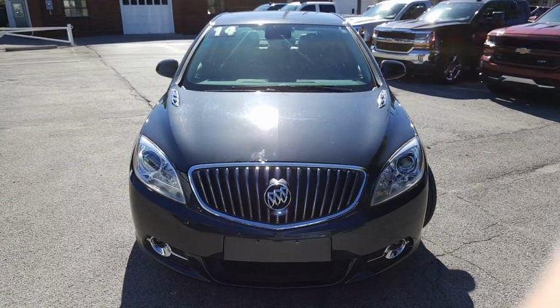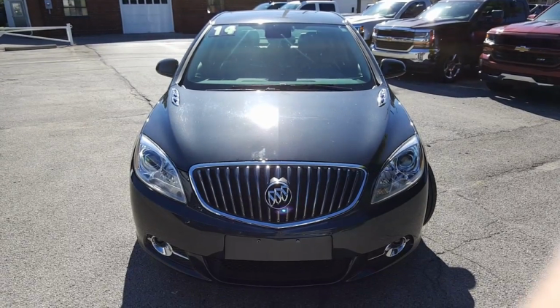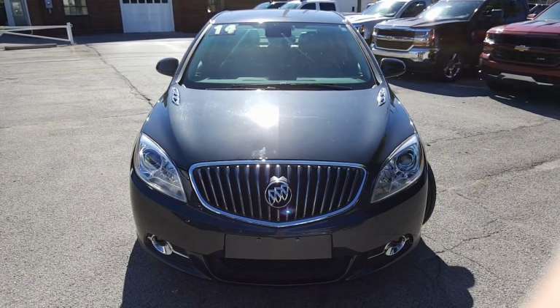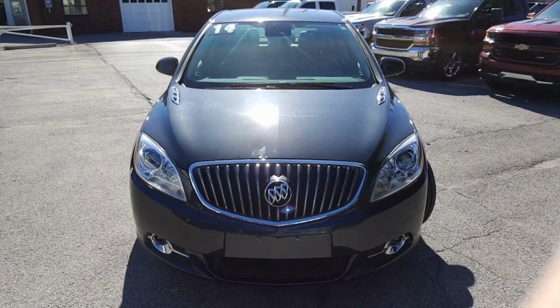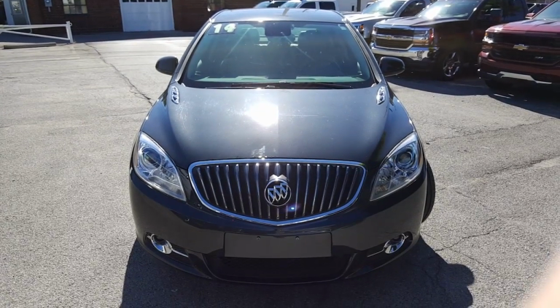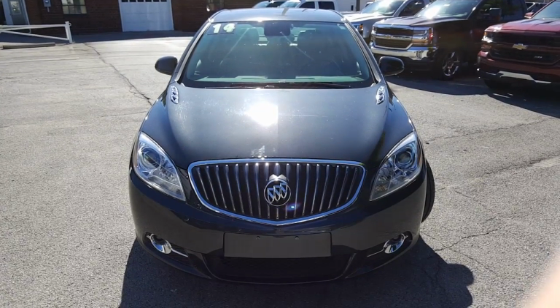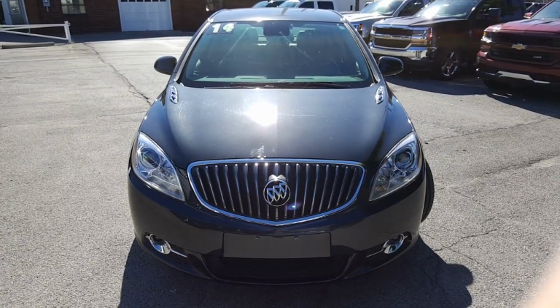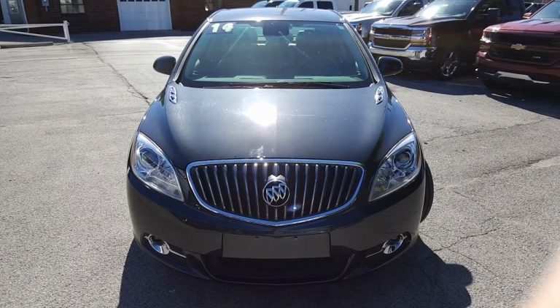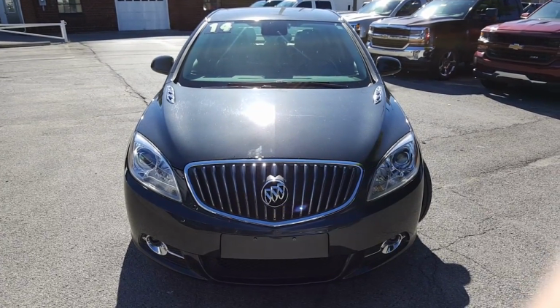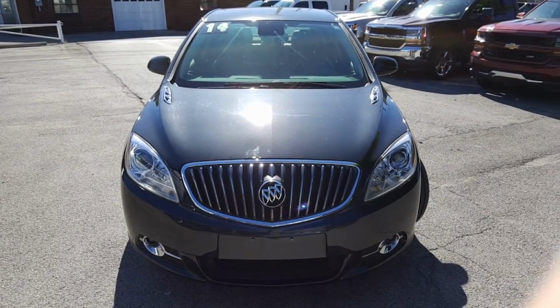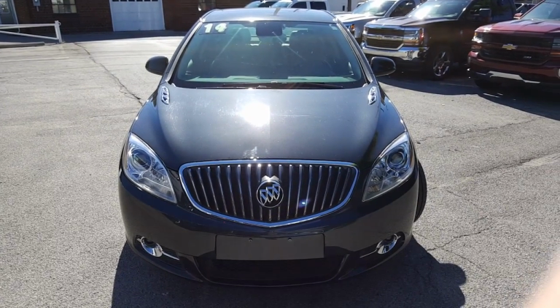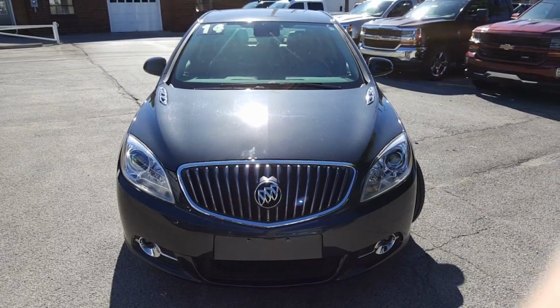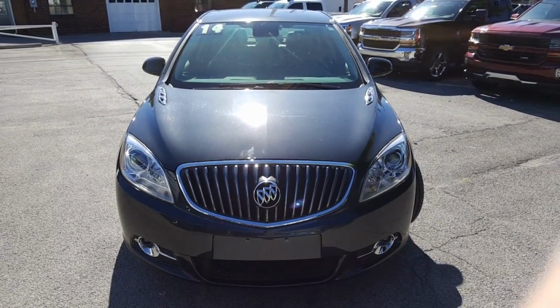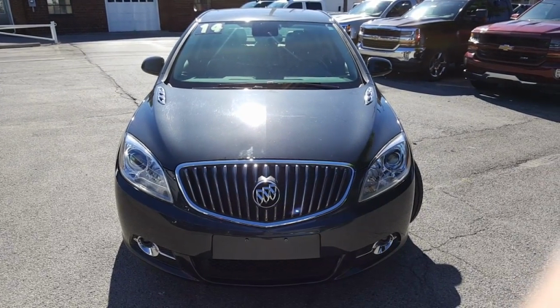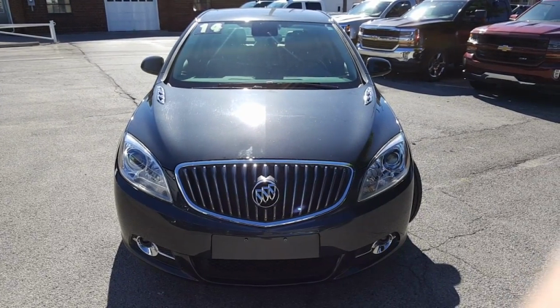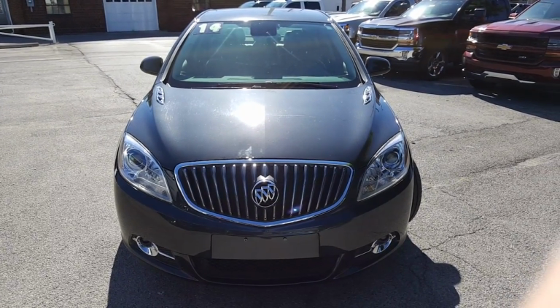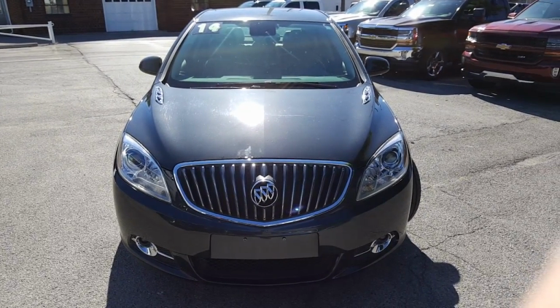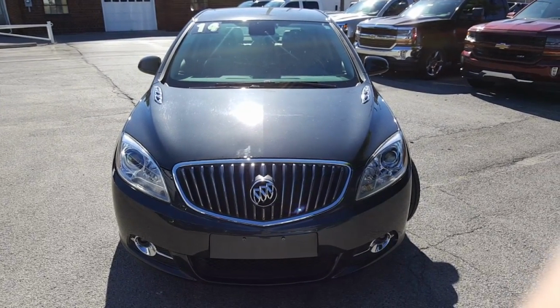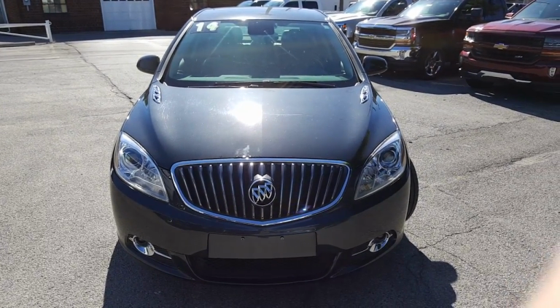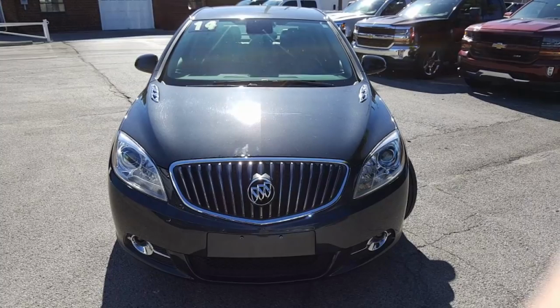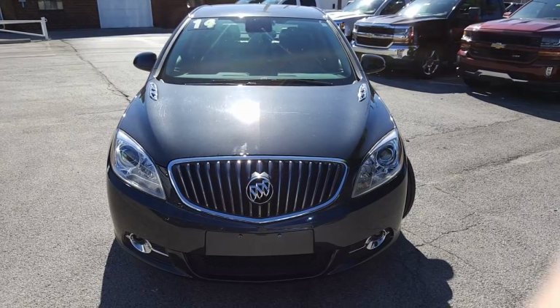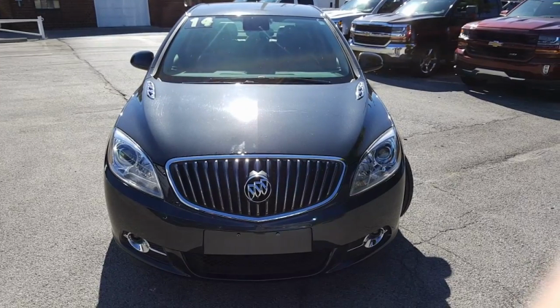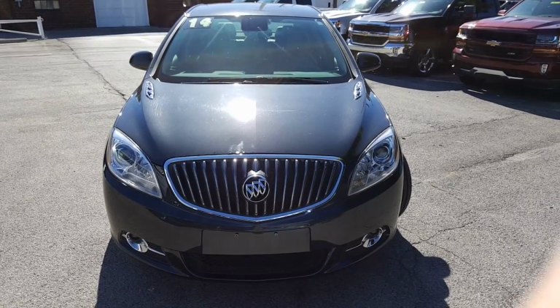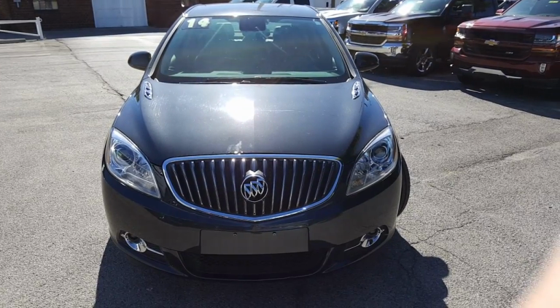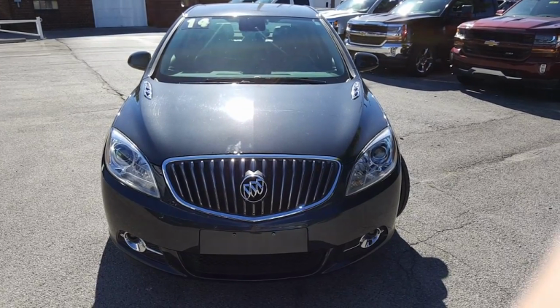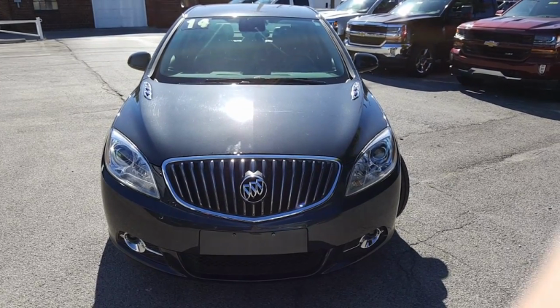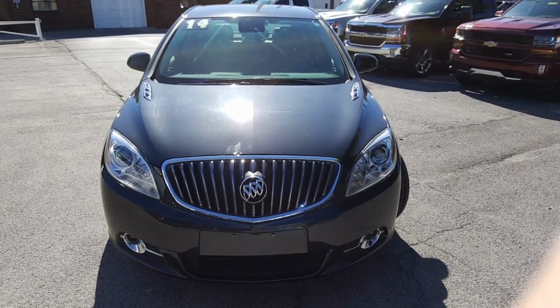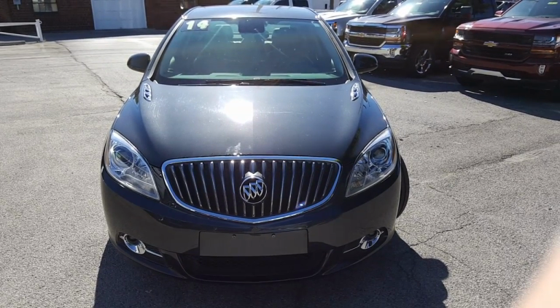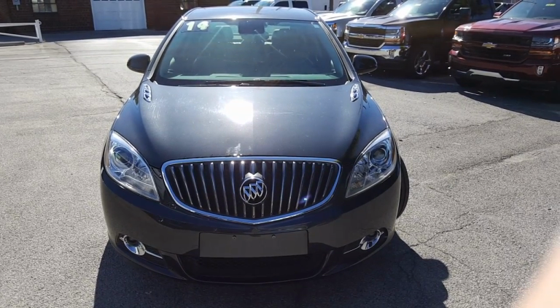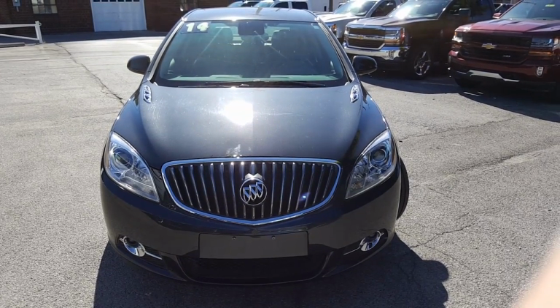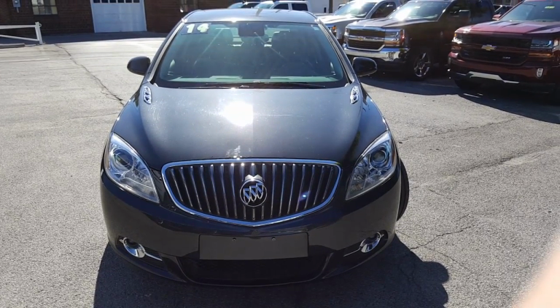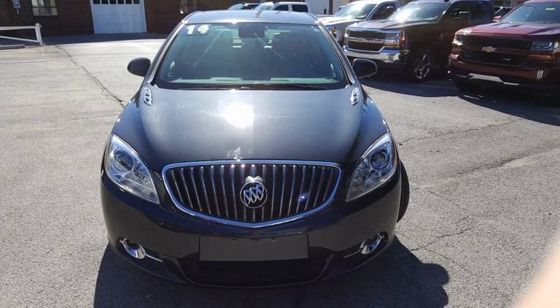Alright, here's a nice look at the front end. Beautiful chrome grille. Nice fog lamps down there.